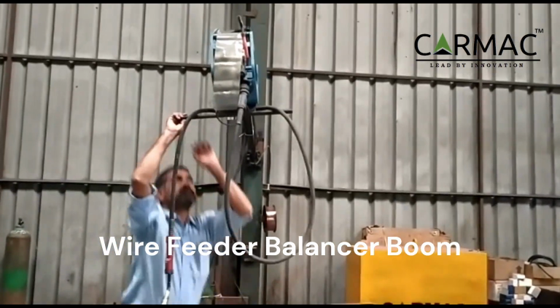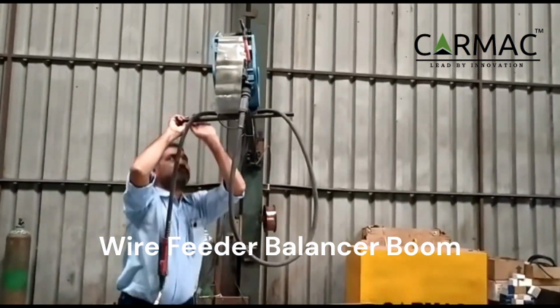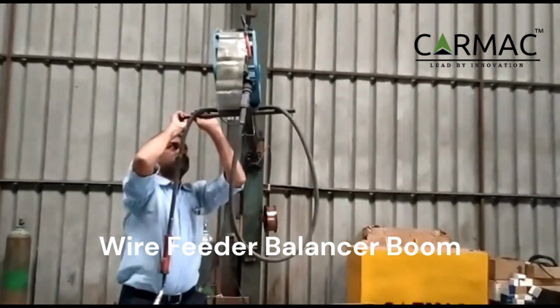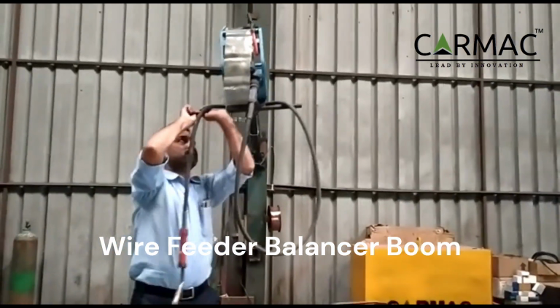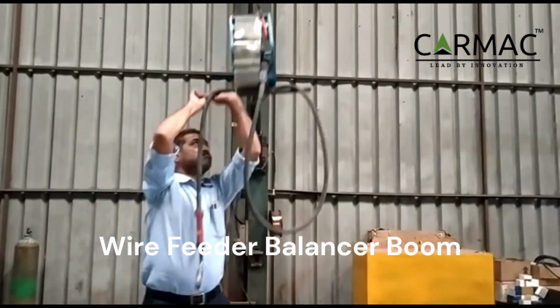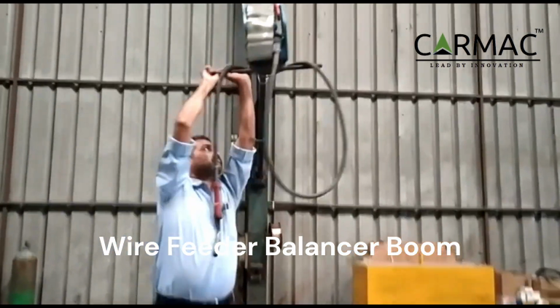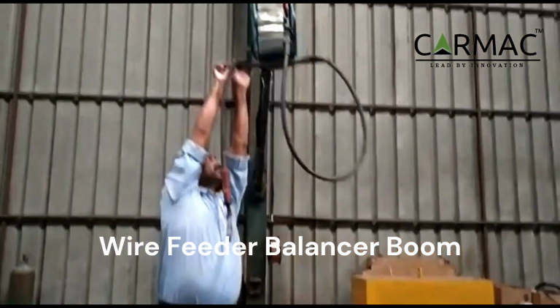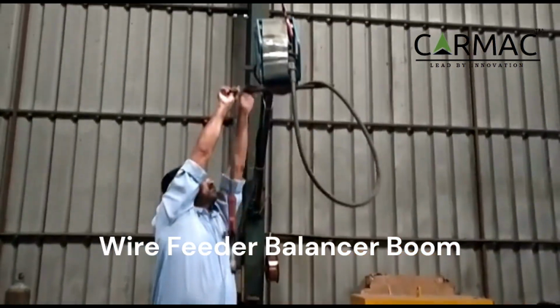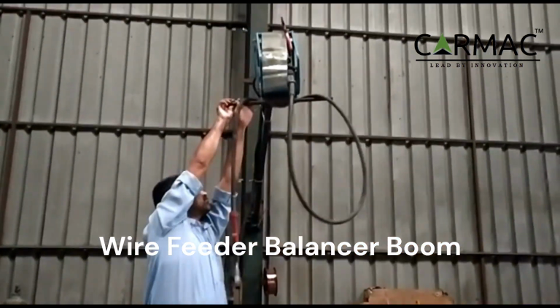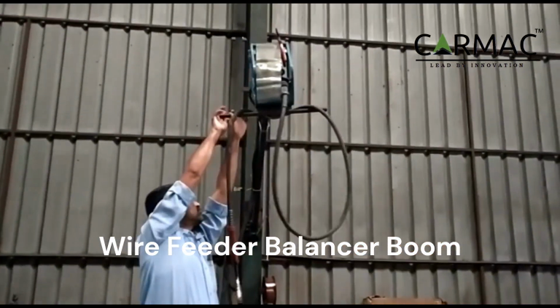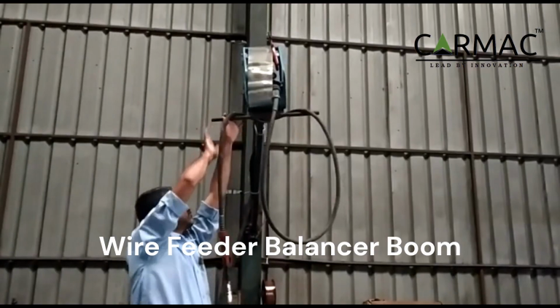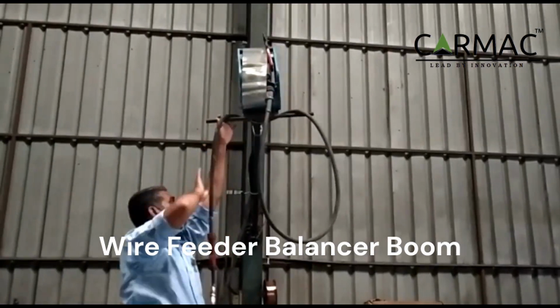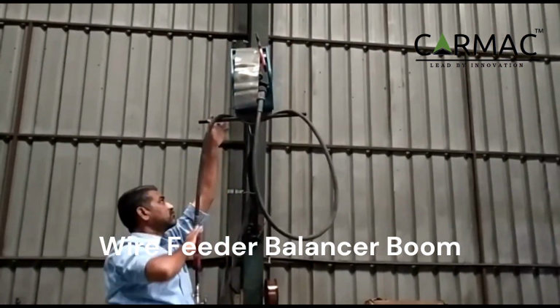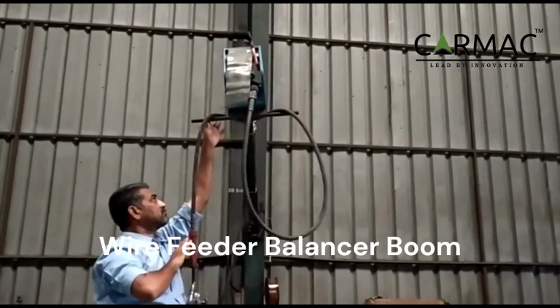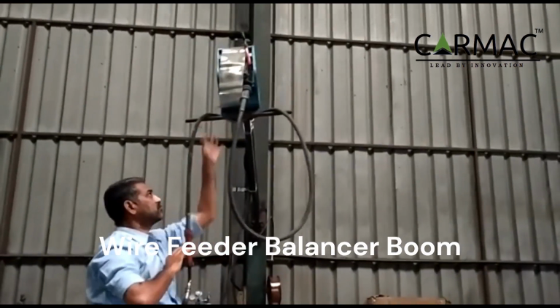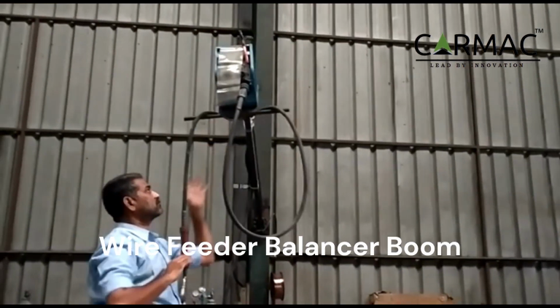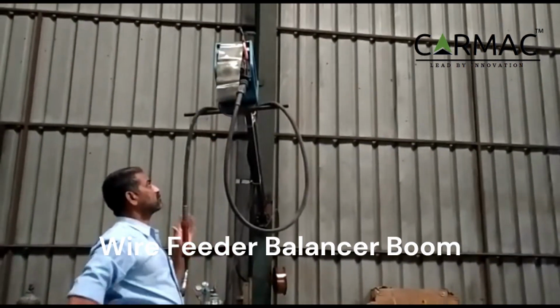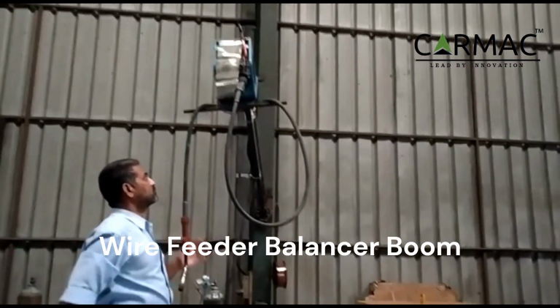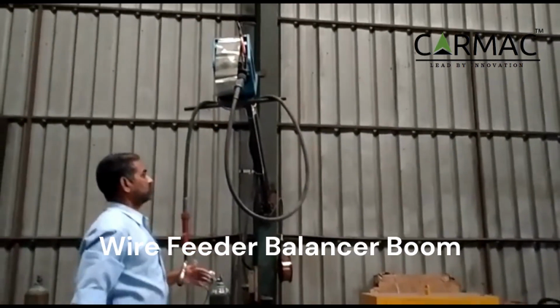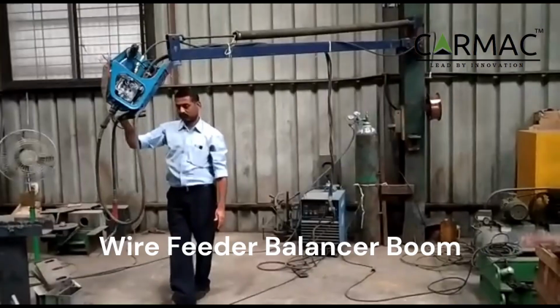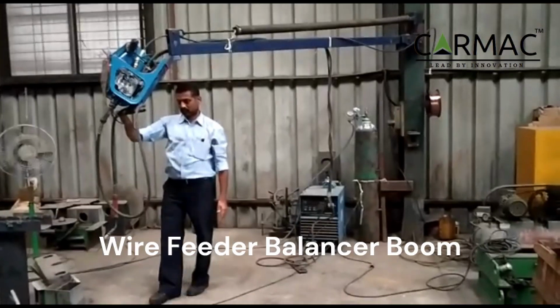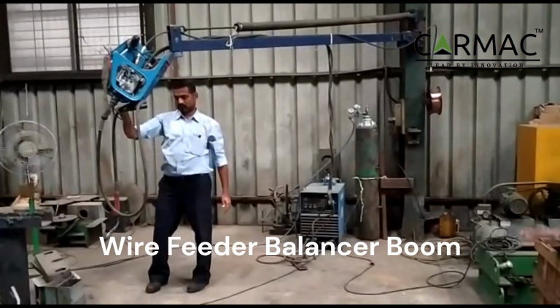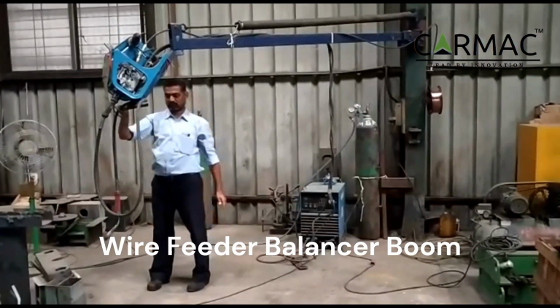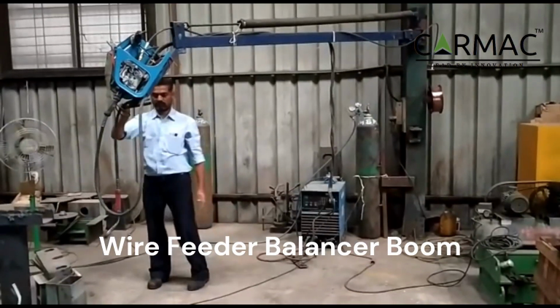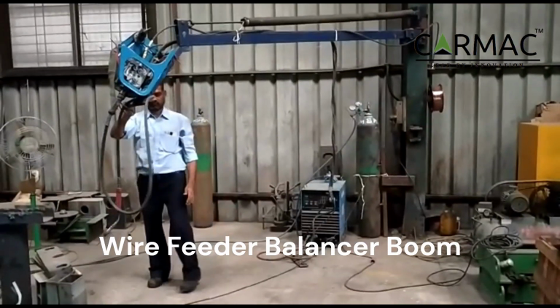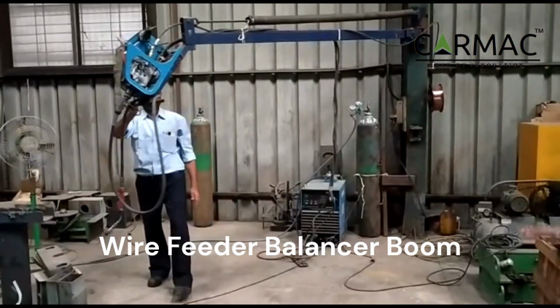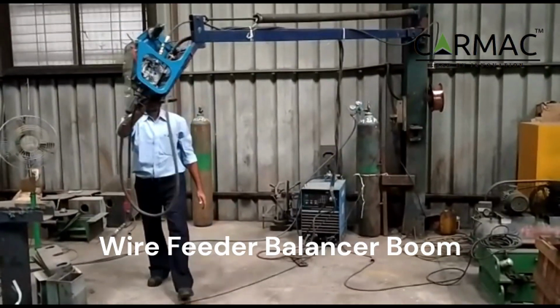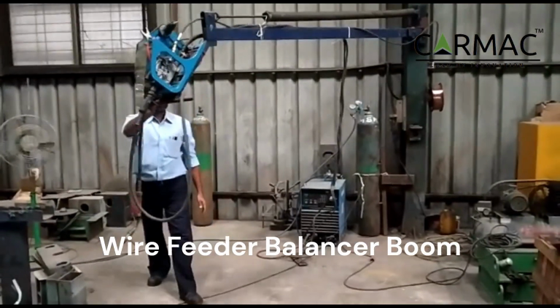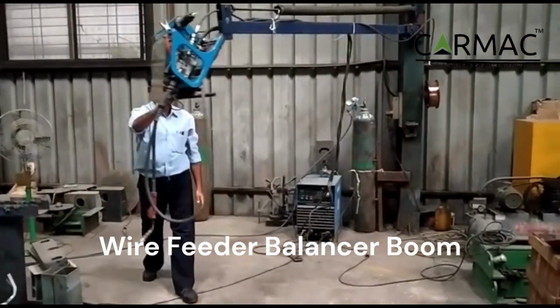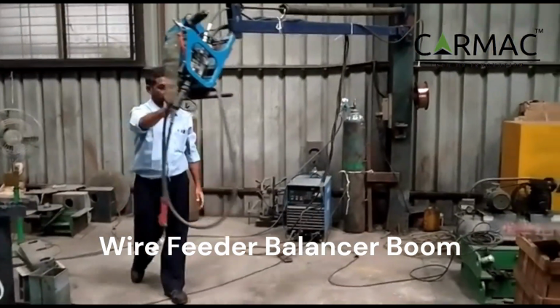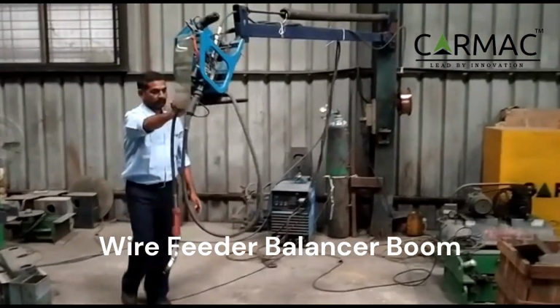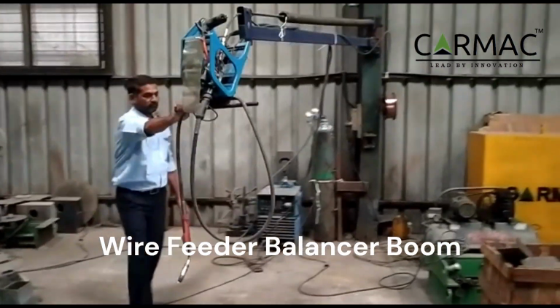The boom has a 360-degree rotation, allowing the welder to easily reach all areas of the workspace.